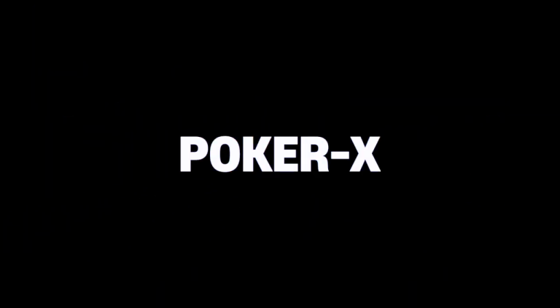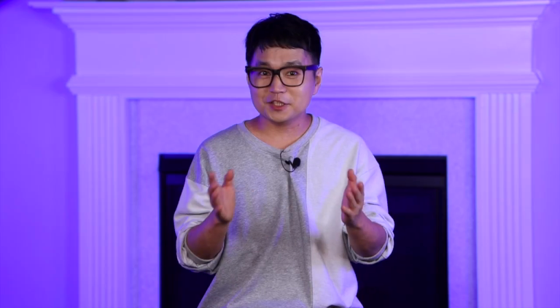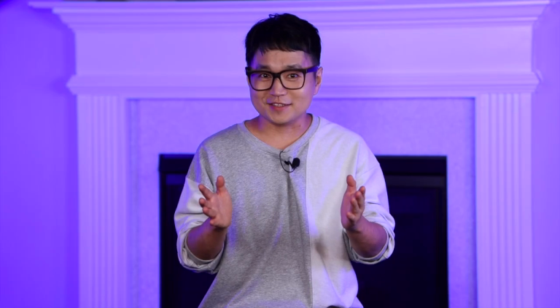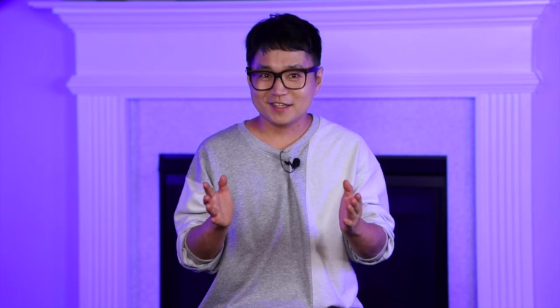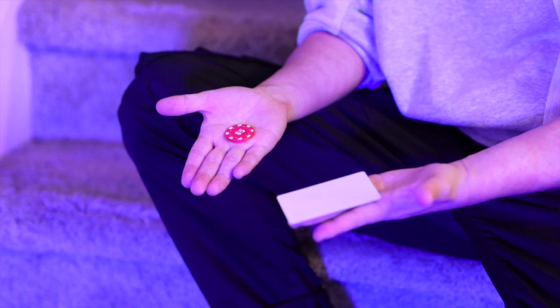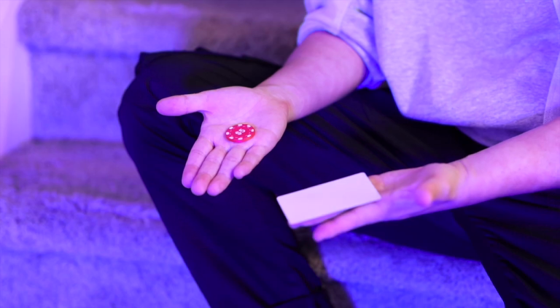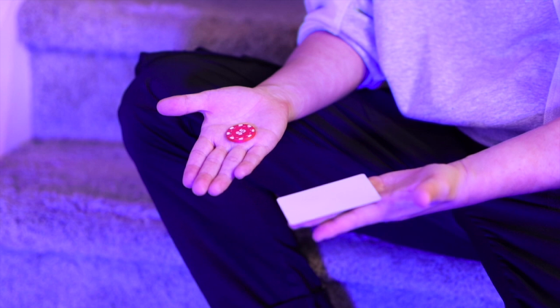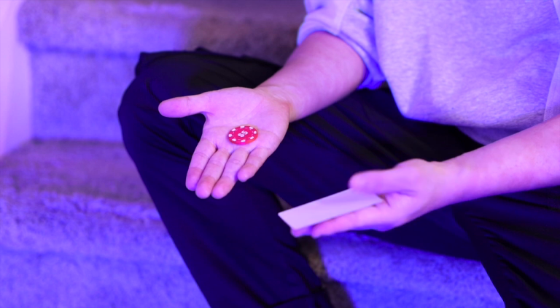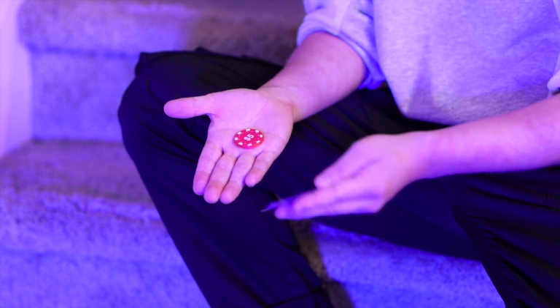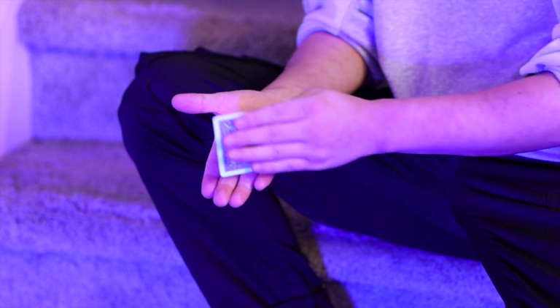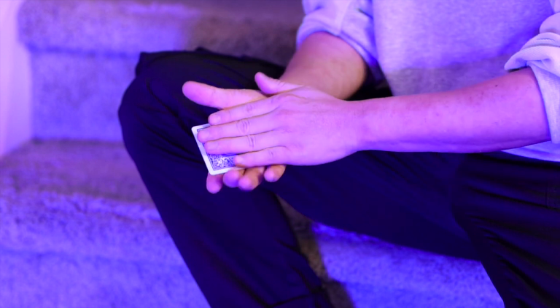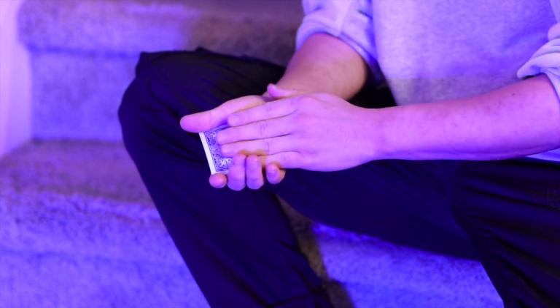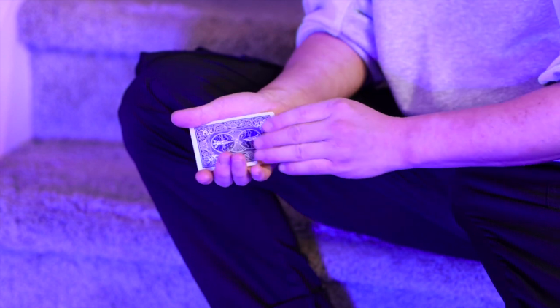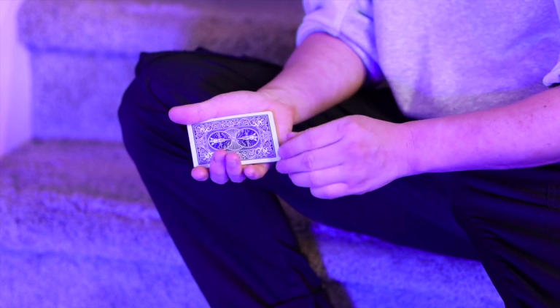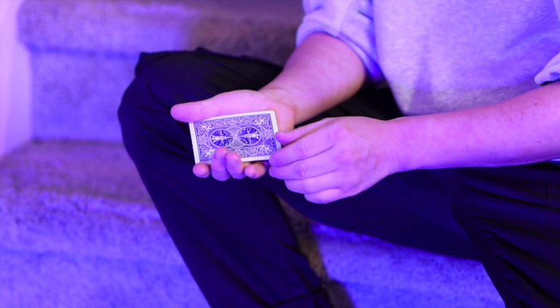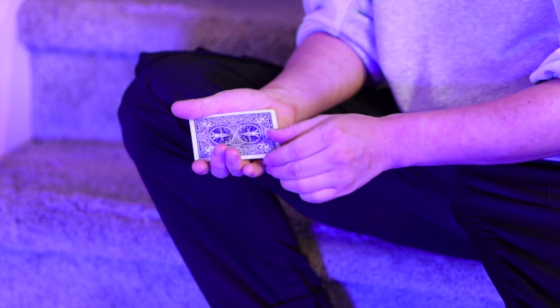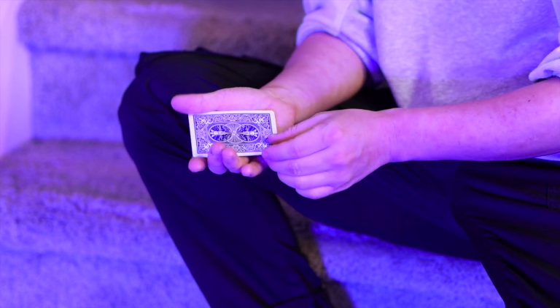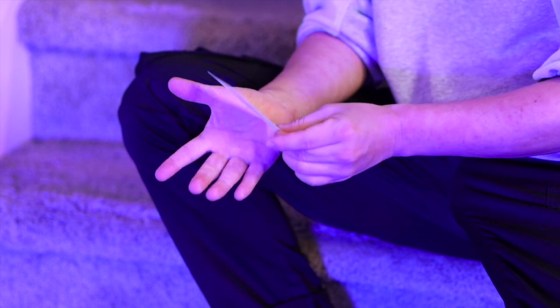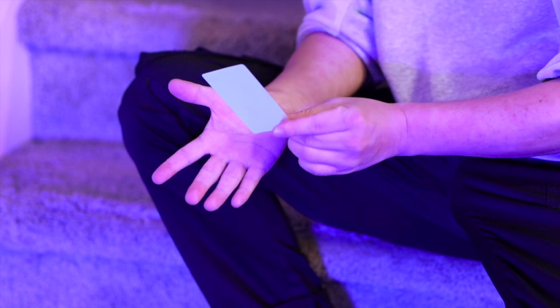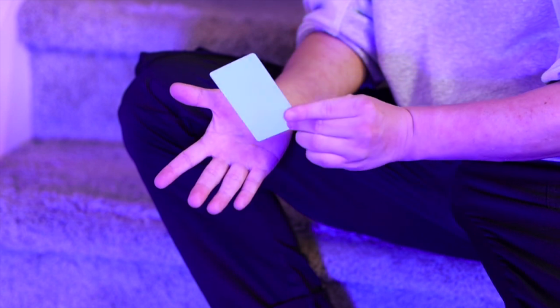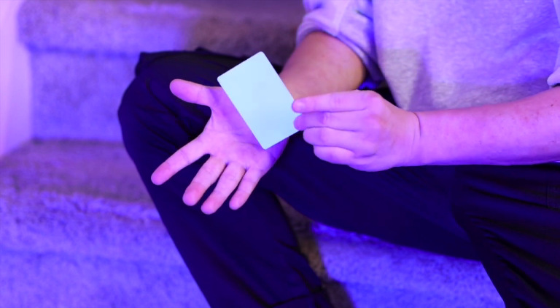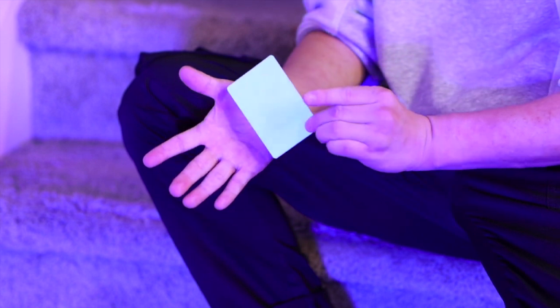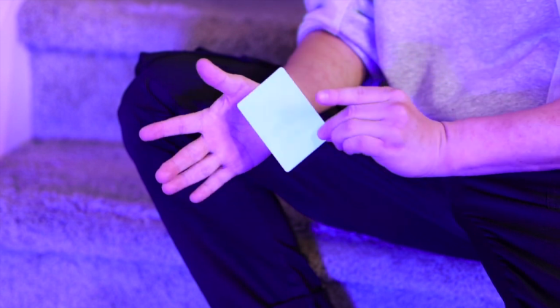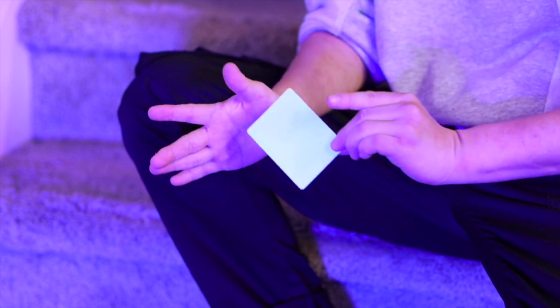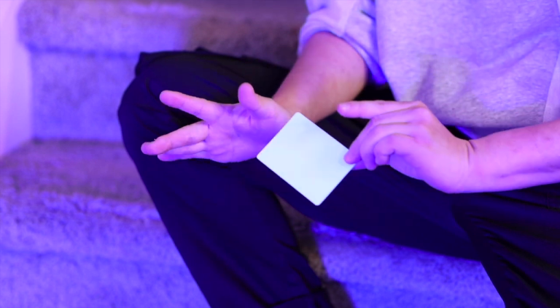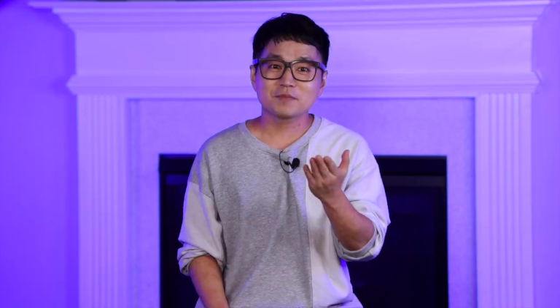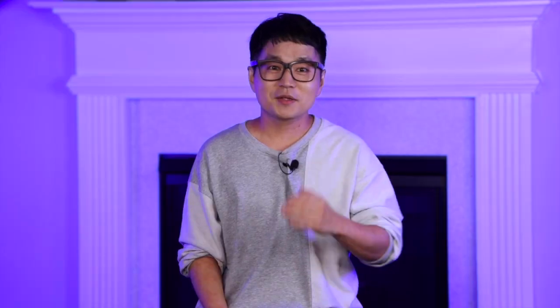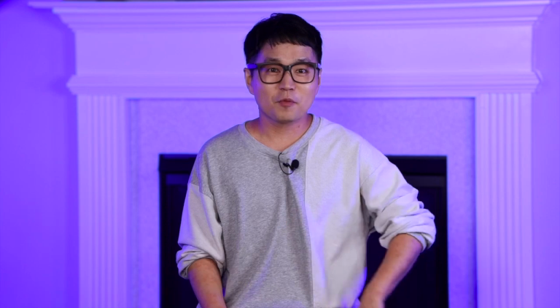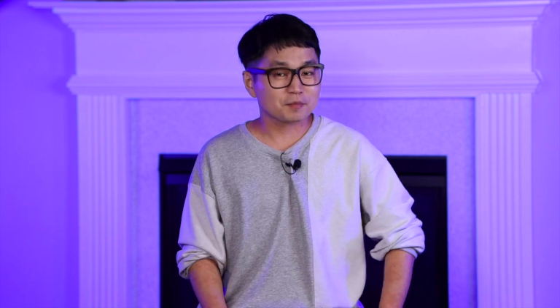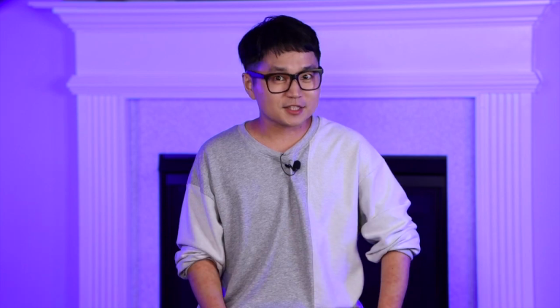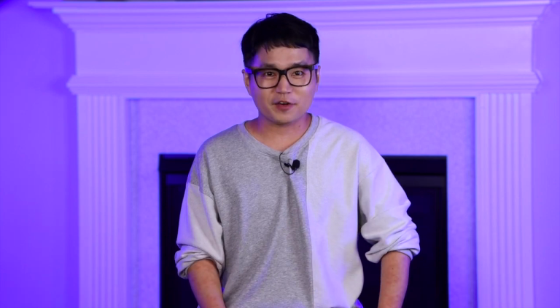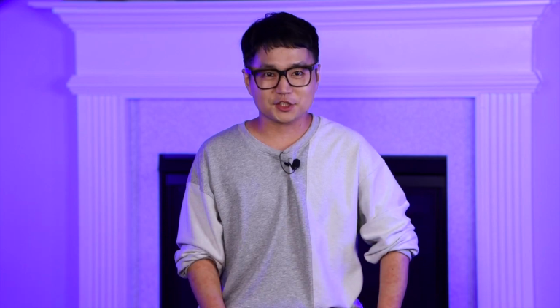Picture this. You have a POCO chip in your hand, cover it with a card. Then it is gone. This may be the most magical vanishing.